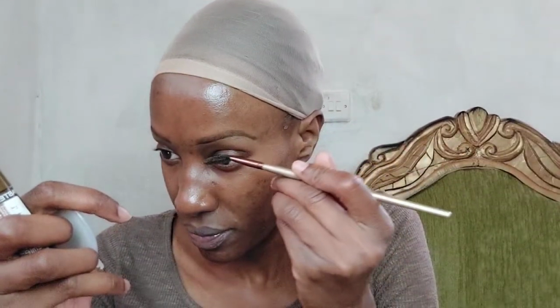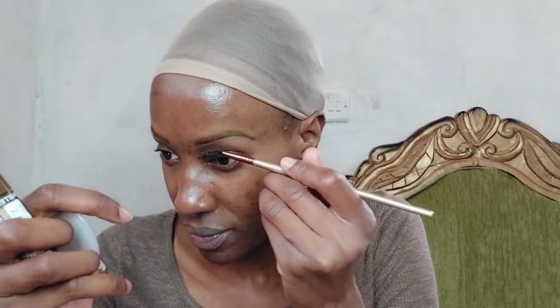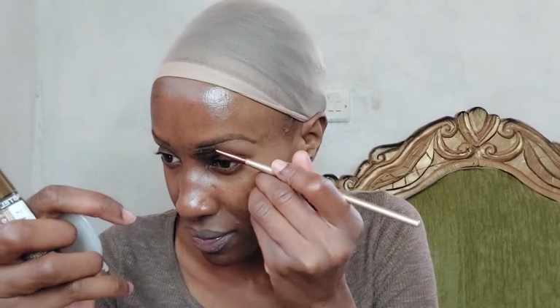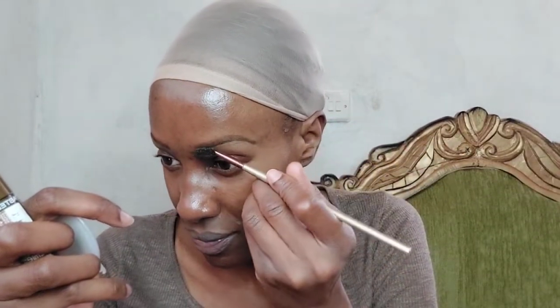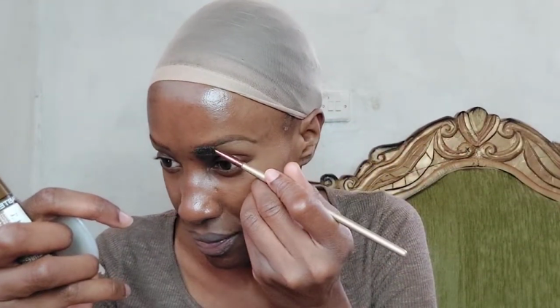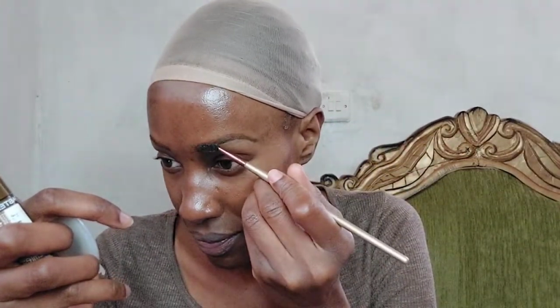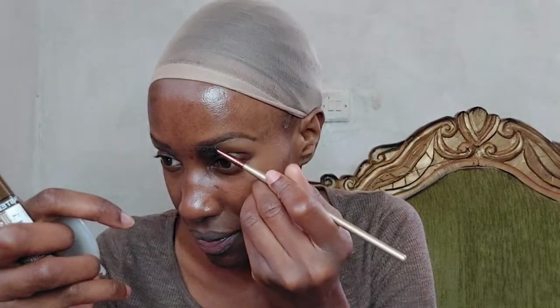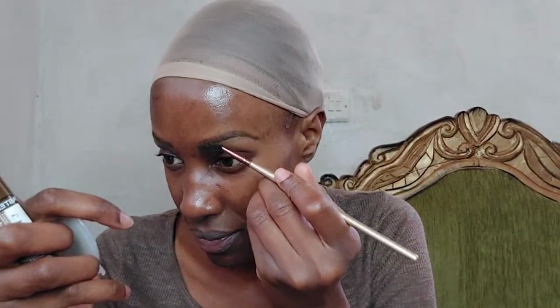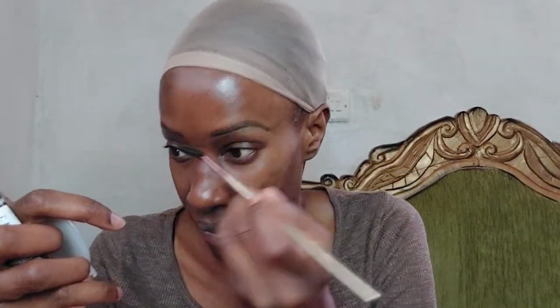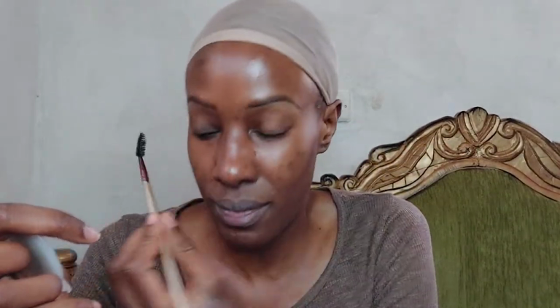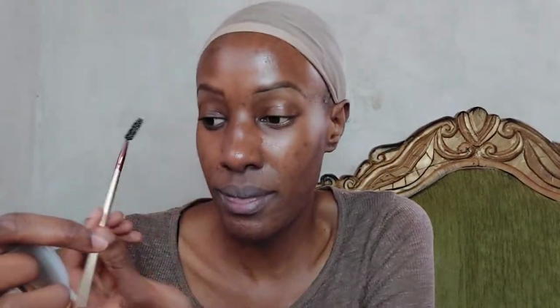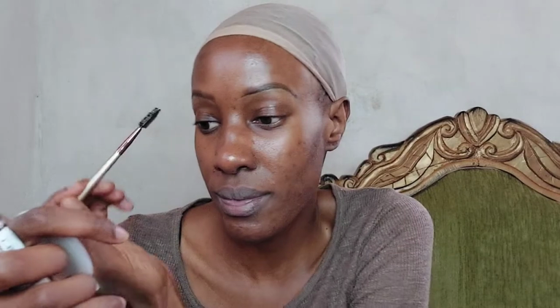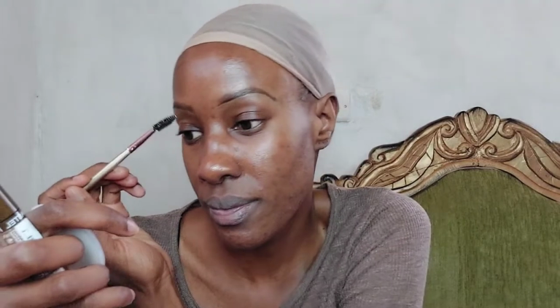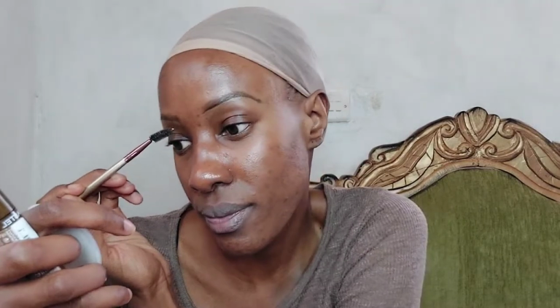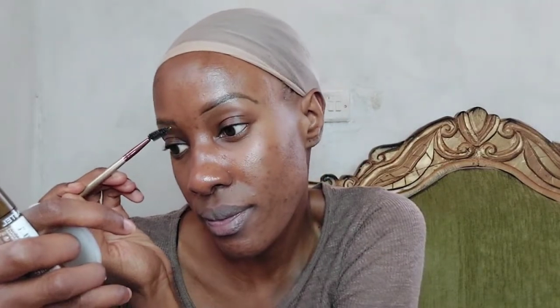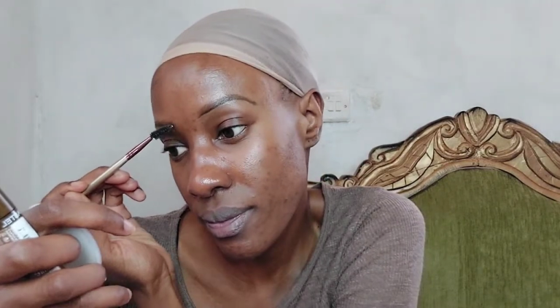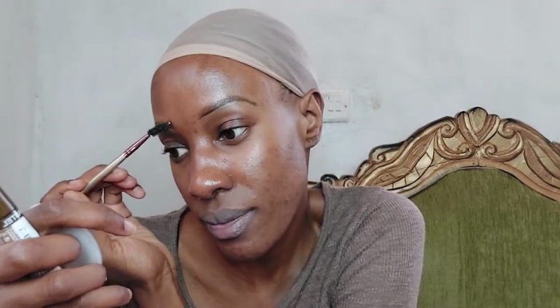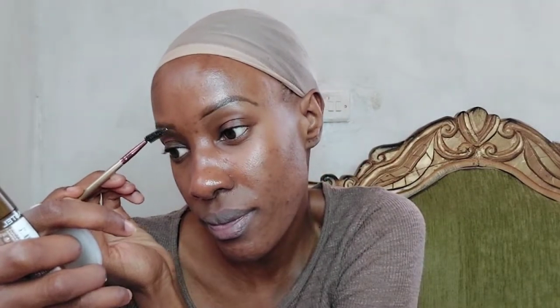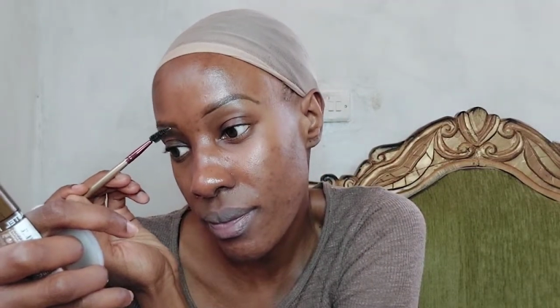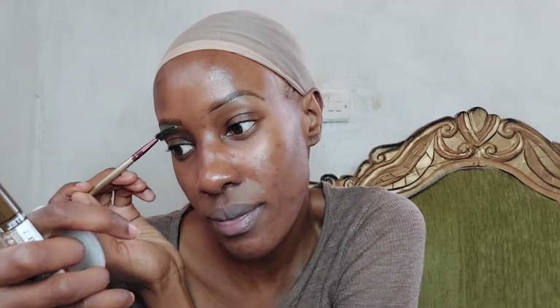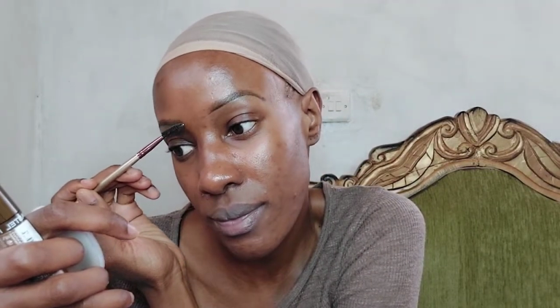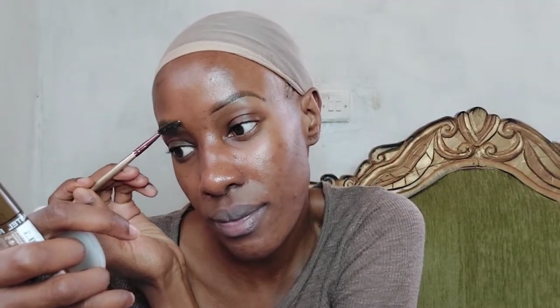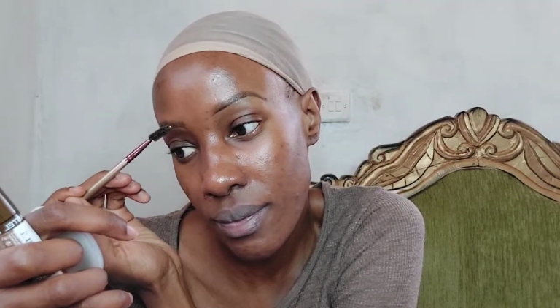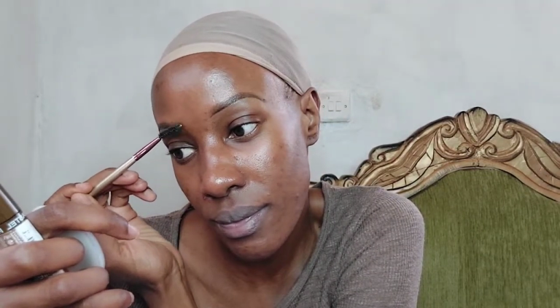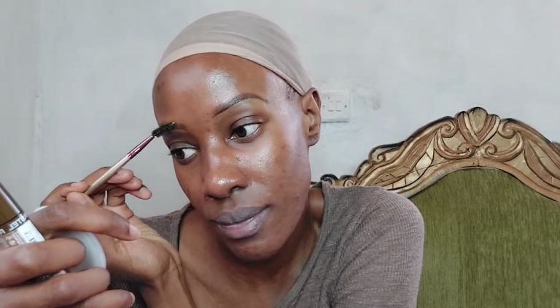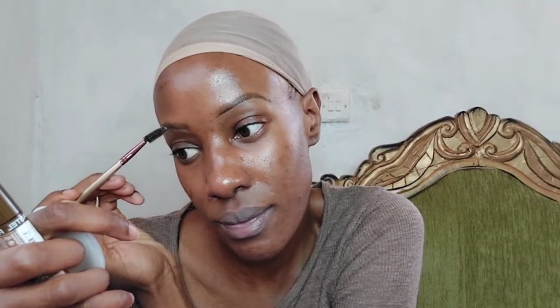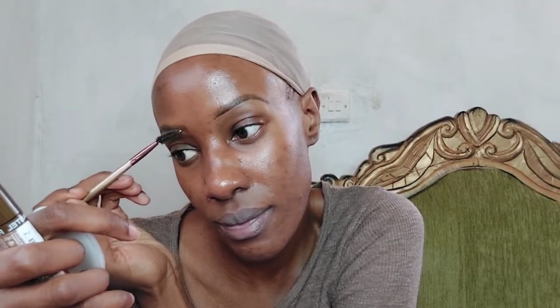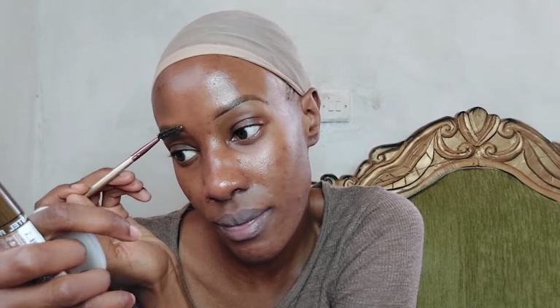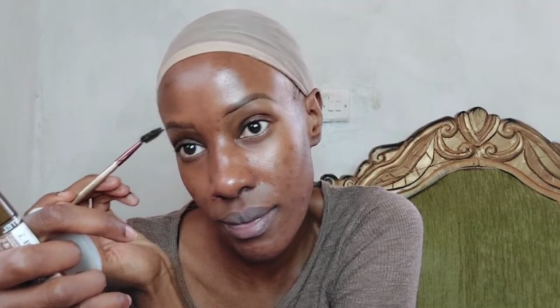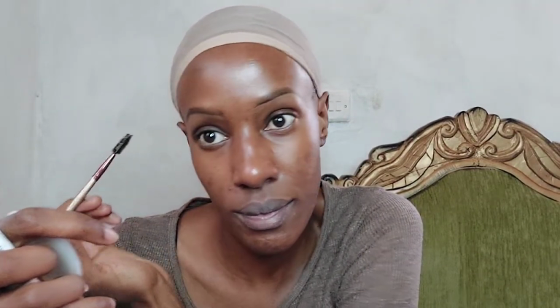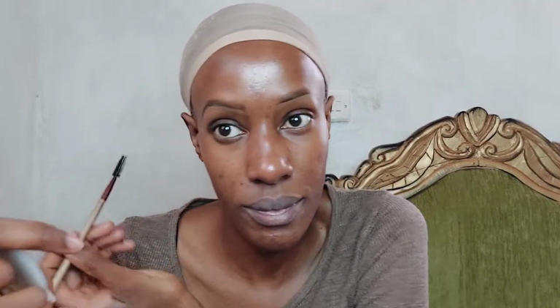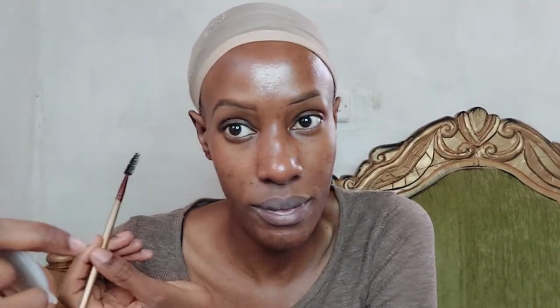Next I'm just slightly brushing in the front part of the eyebrow to make it look a bit more natural.